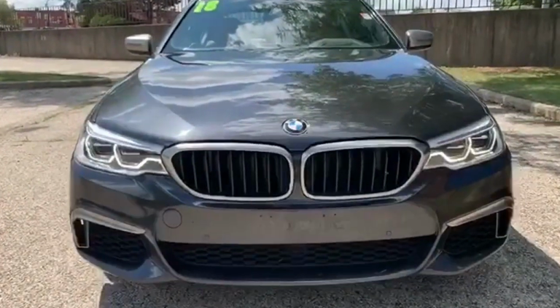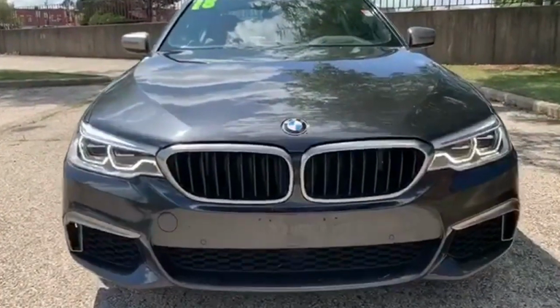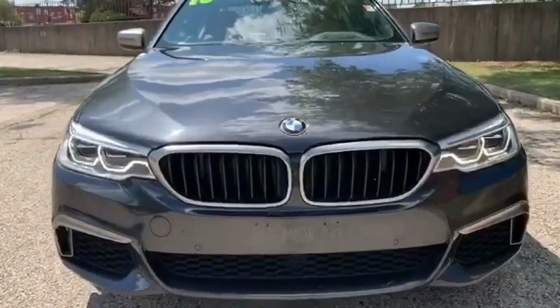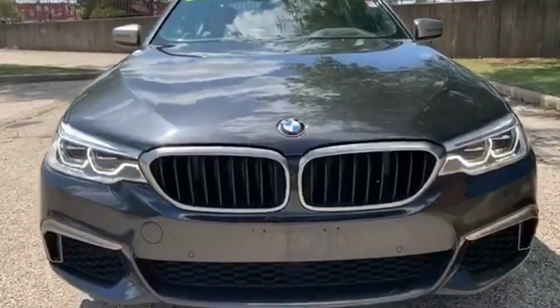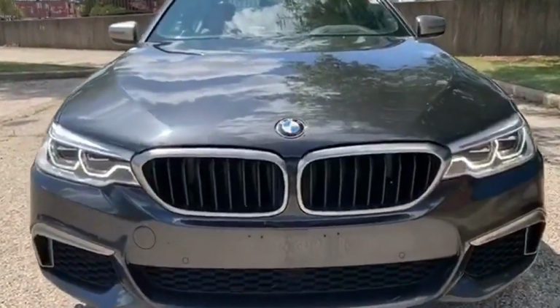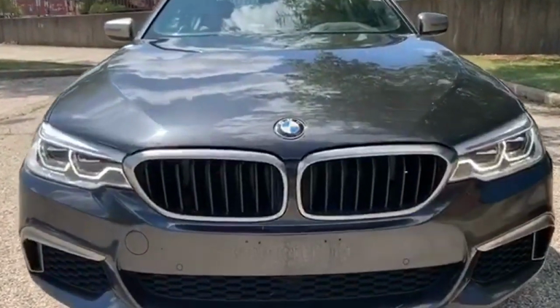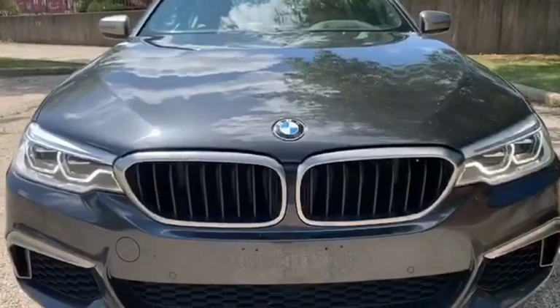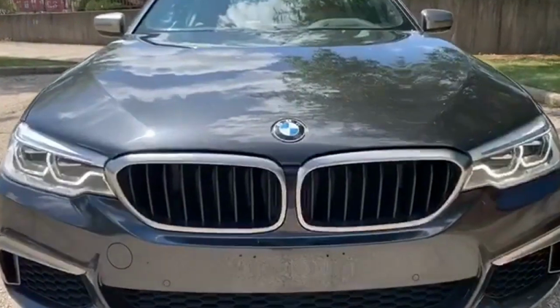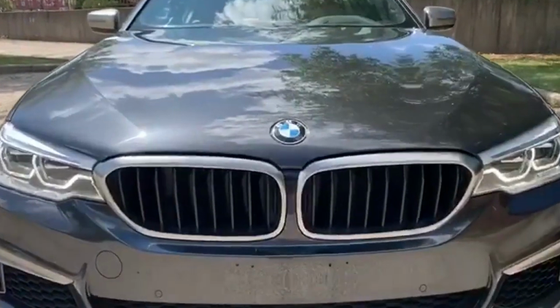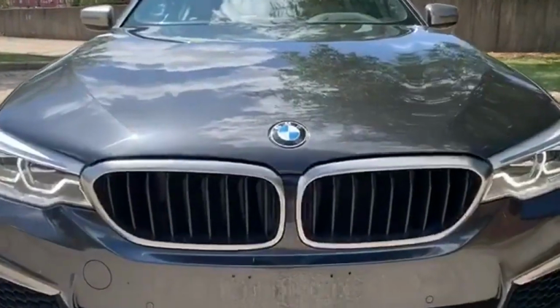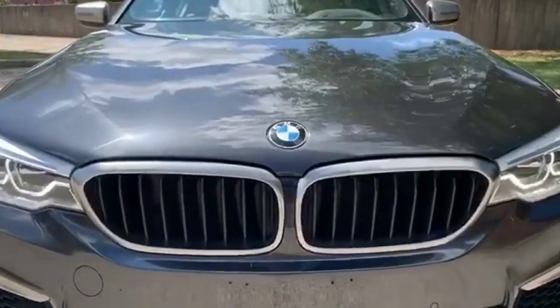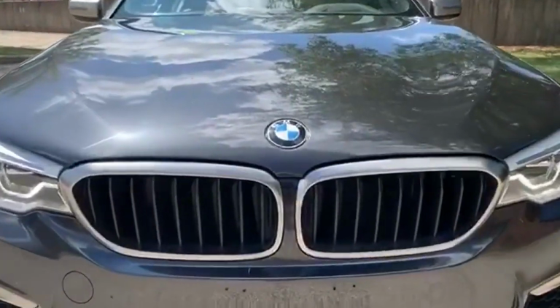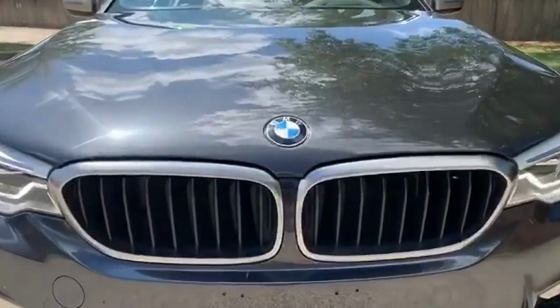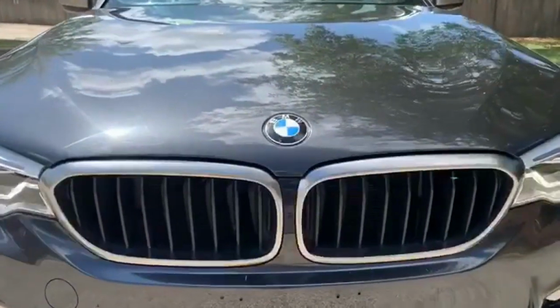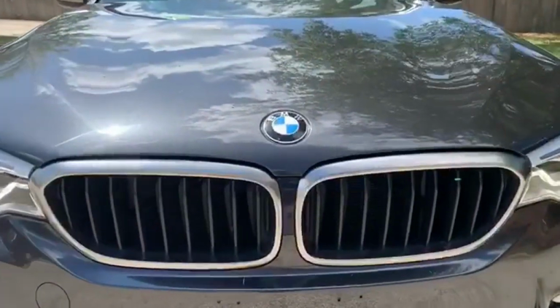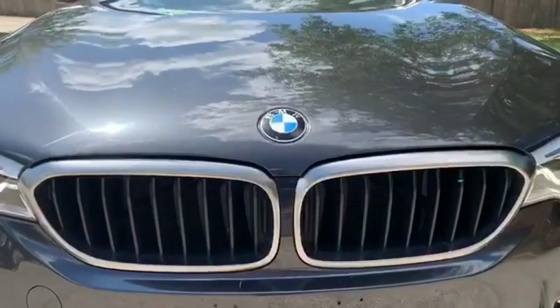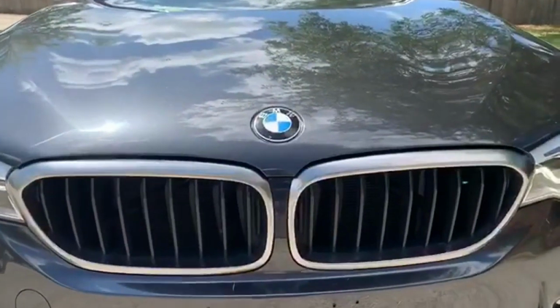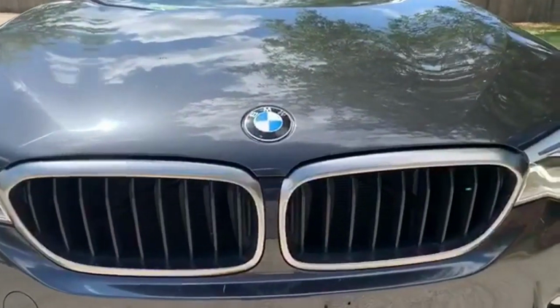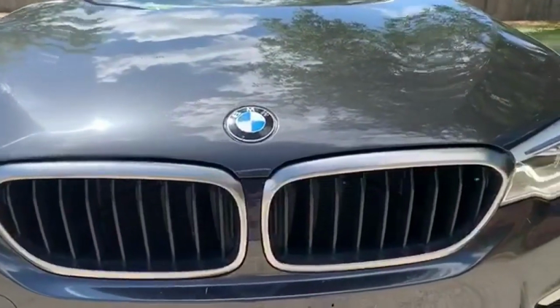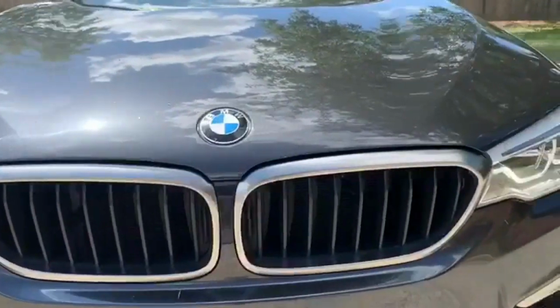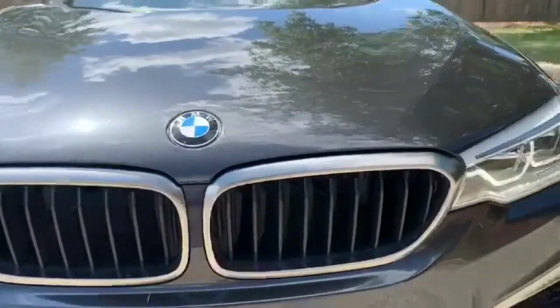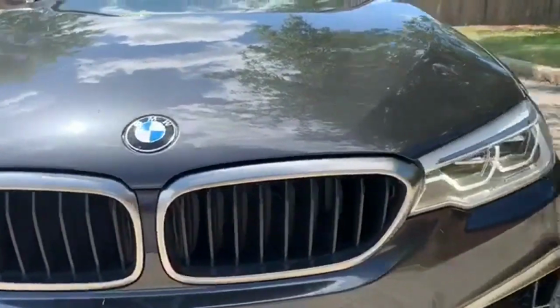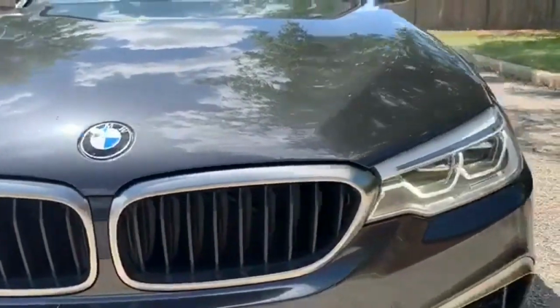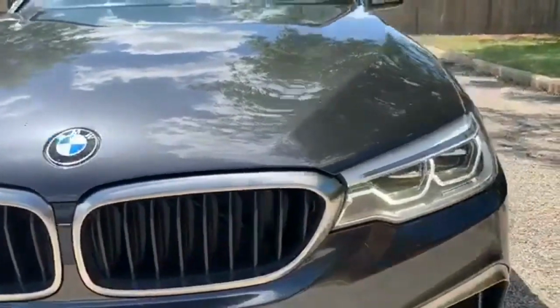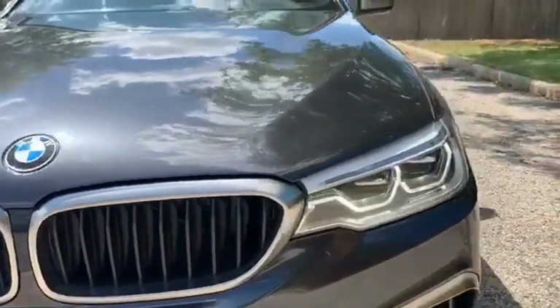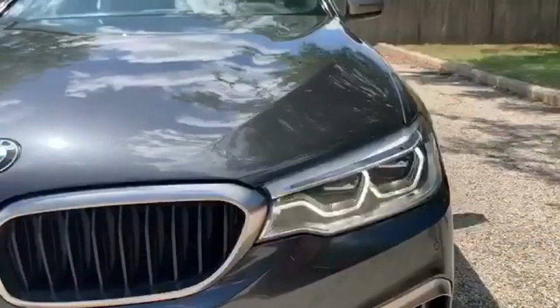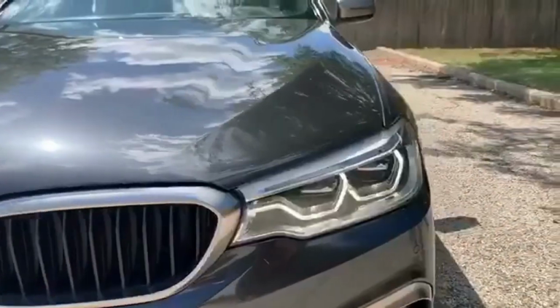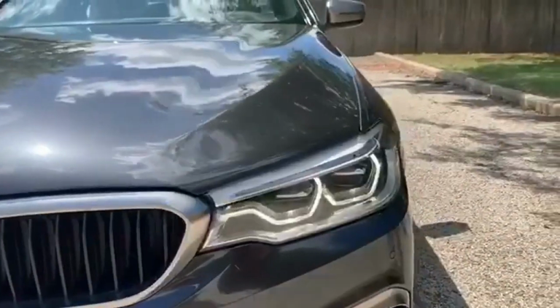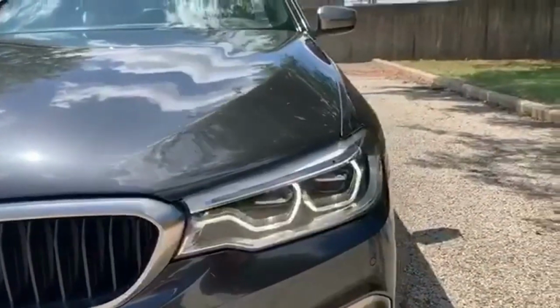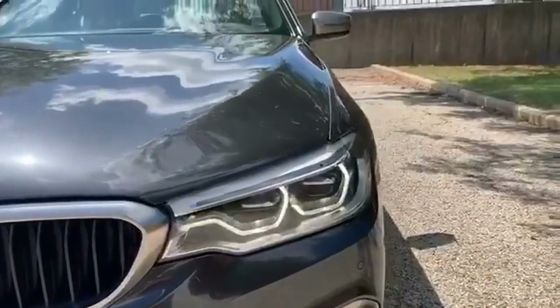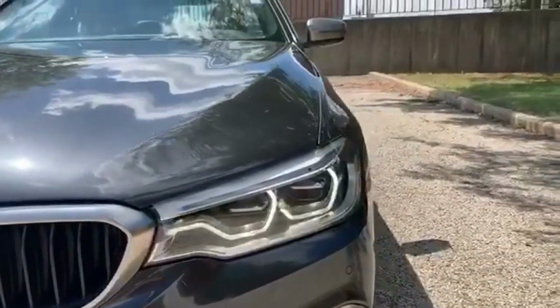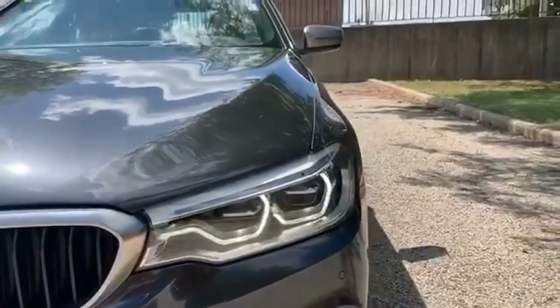BMW is adrenaline unleashed. The time is now. See it for yourself today.